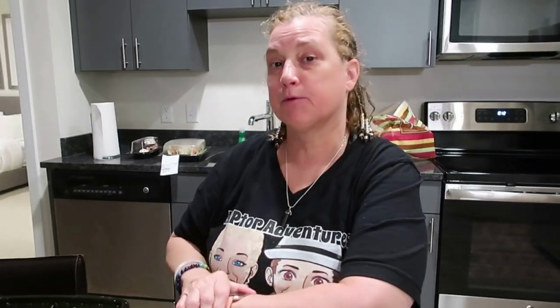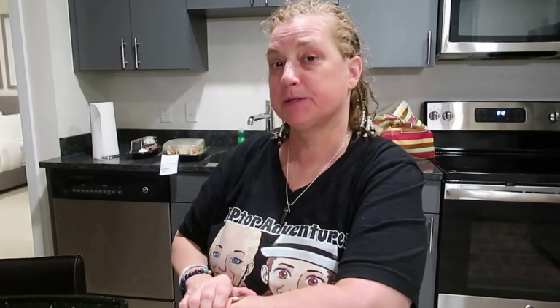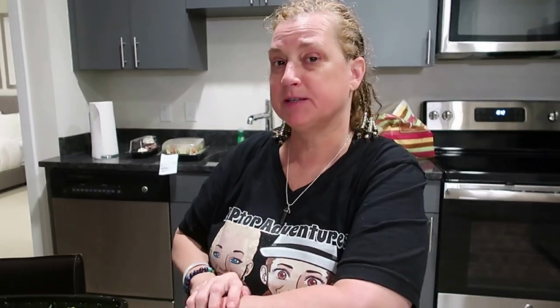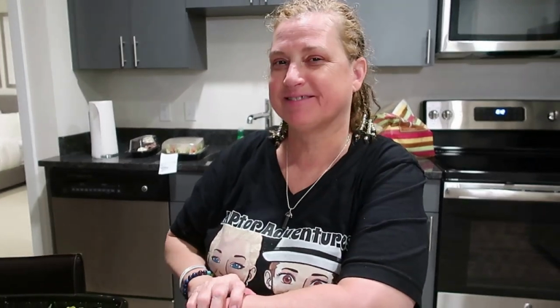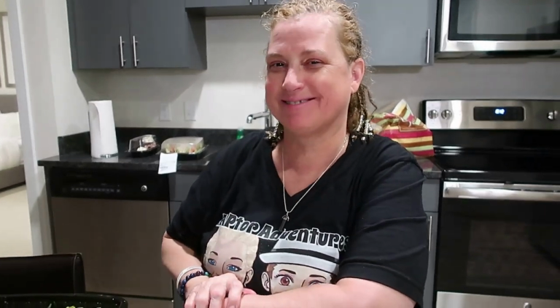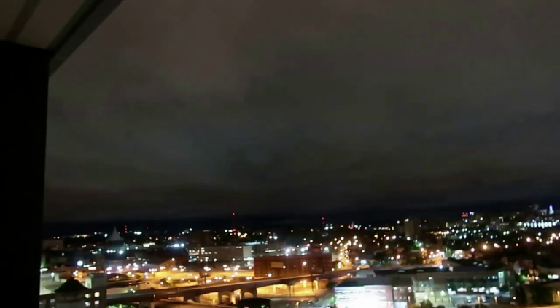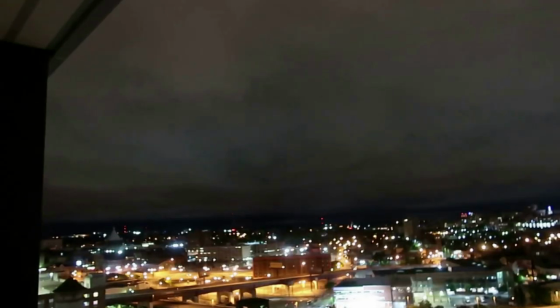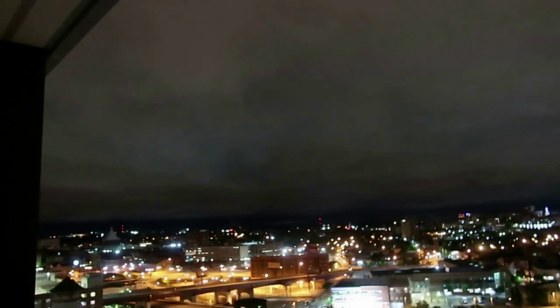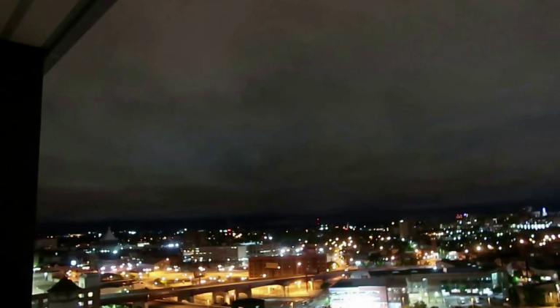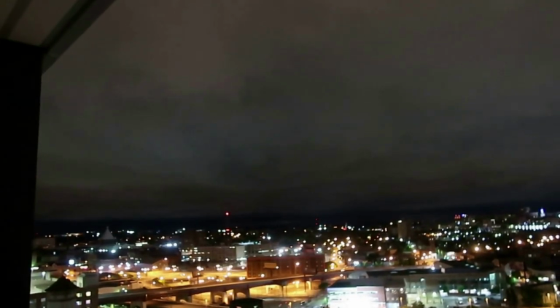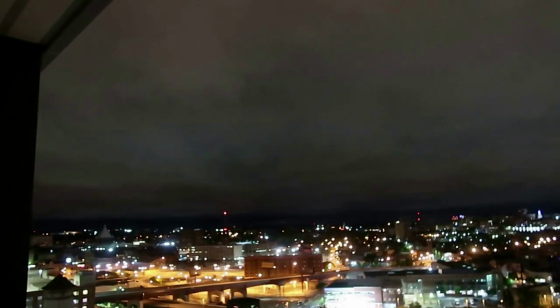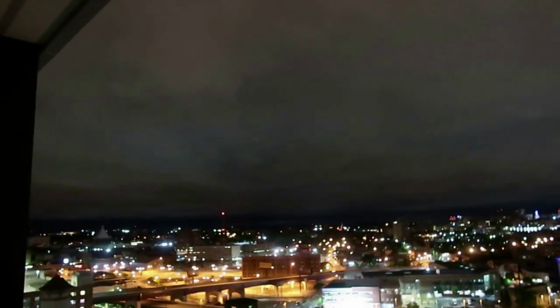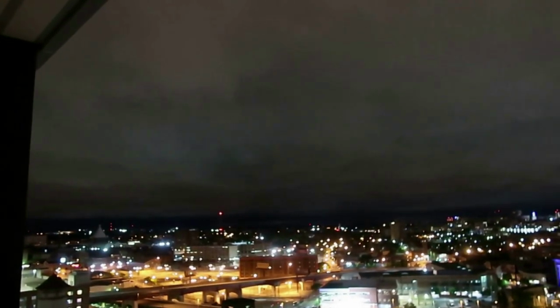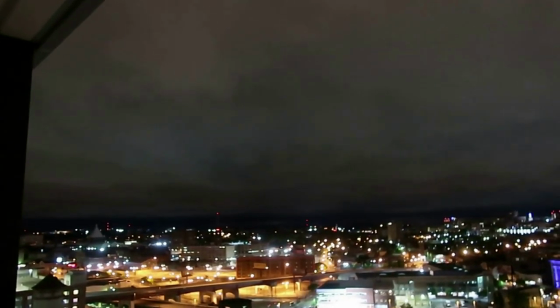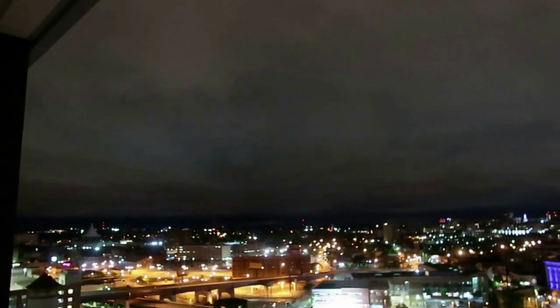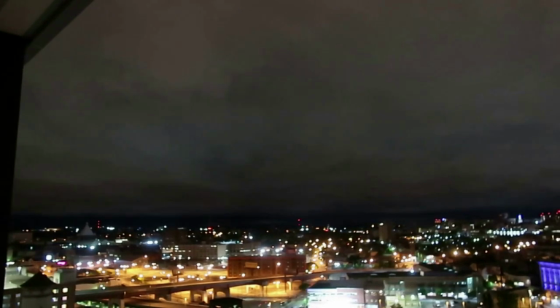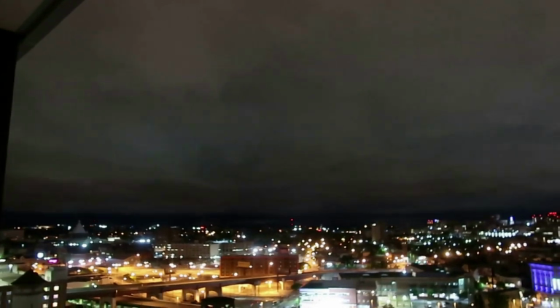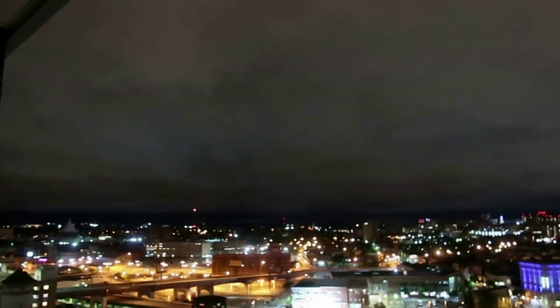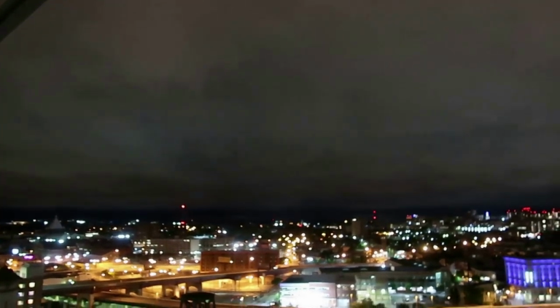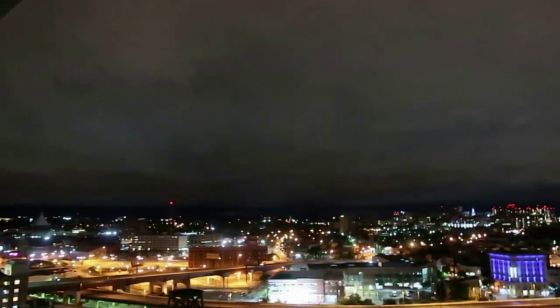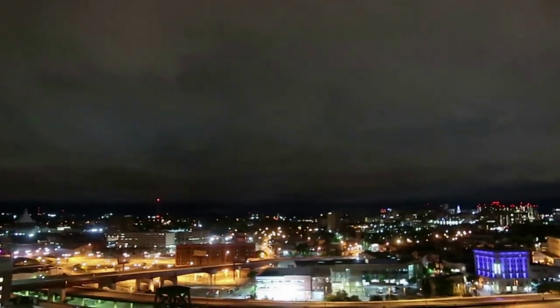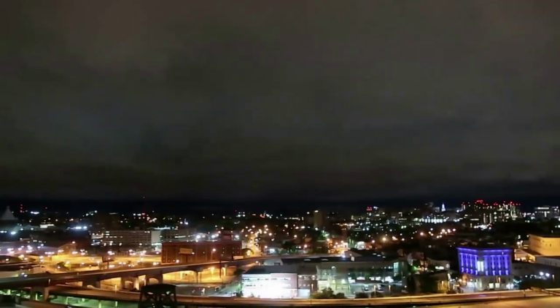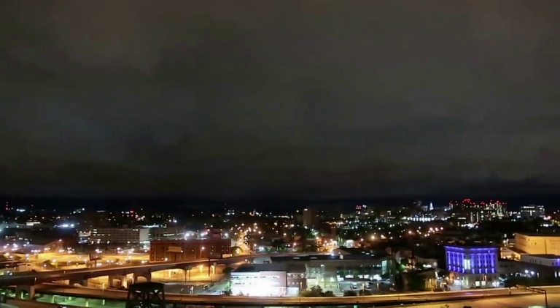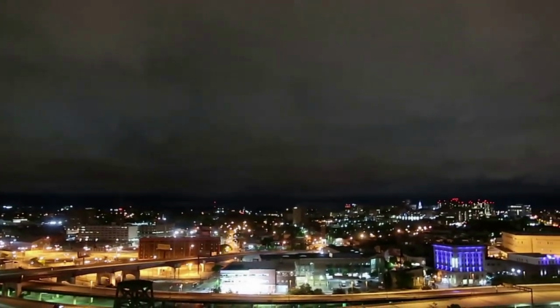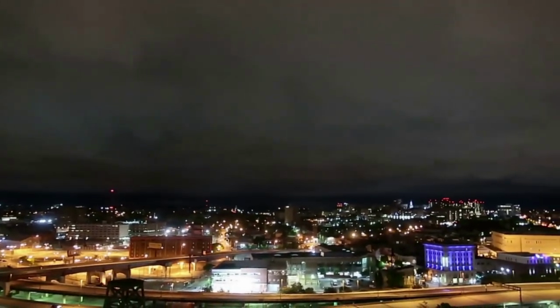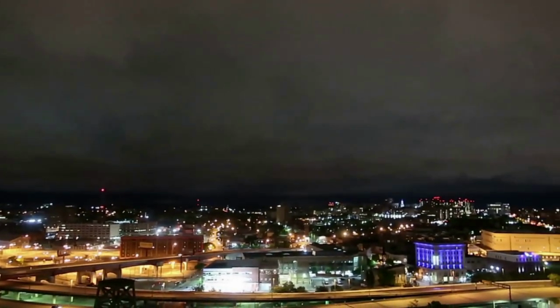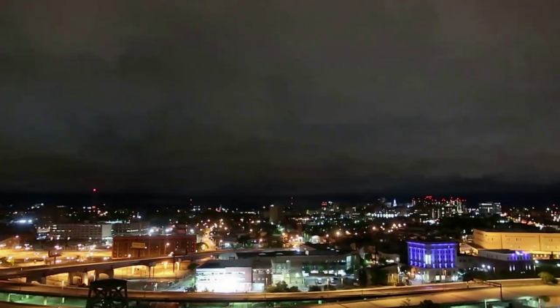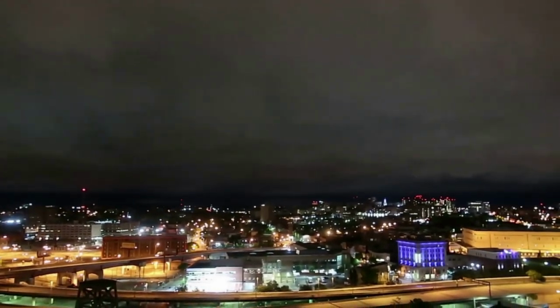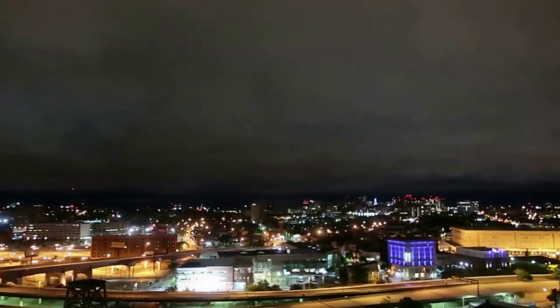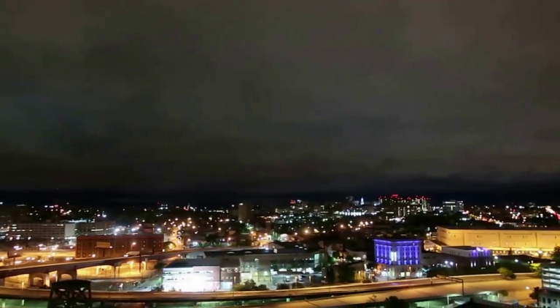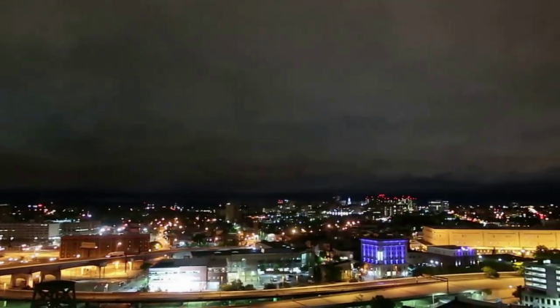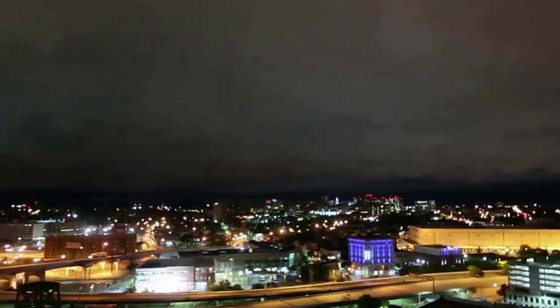Bon appétit. So it's 3am — I just wanted to show you the city lights before I turn in.